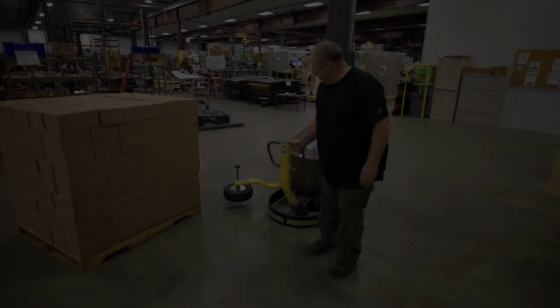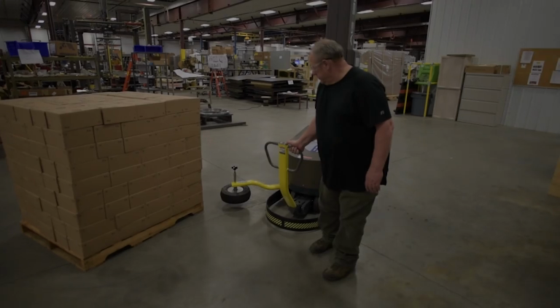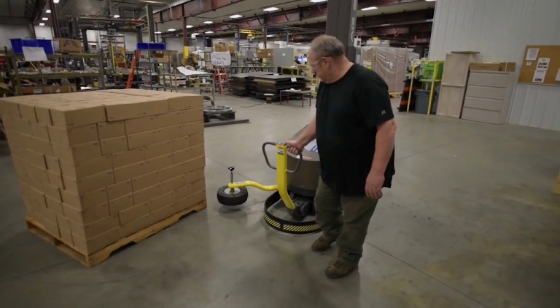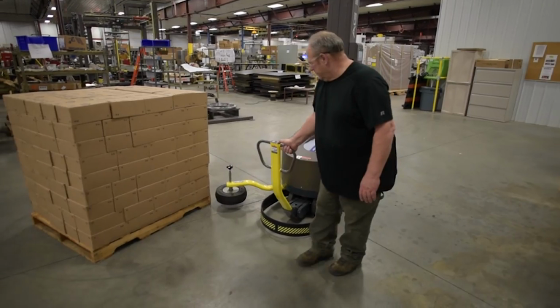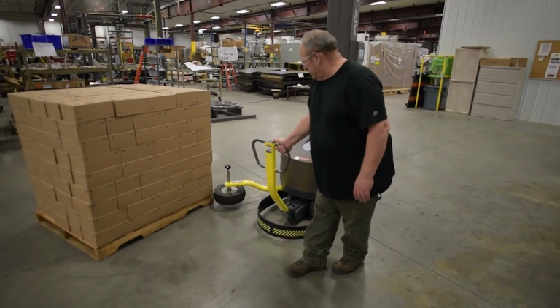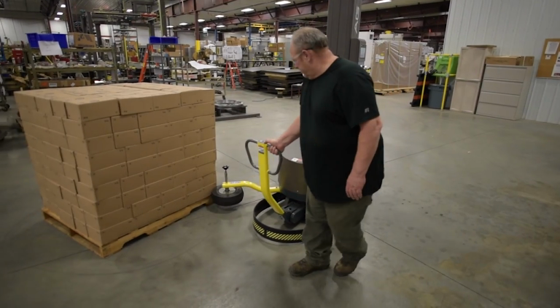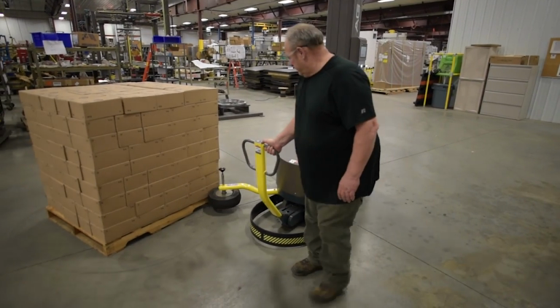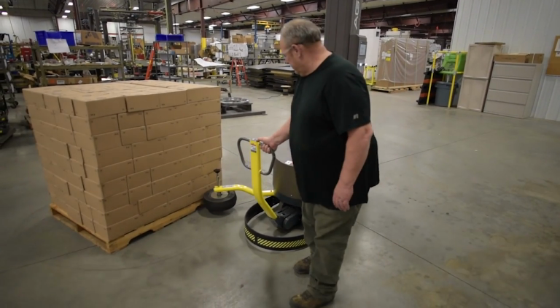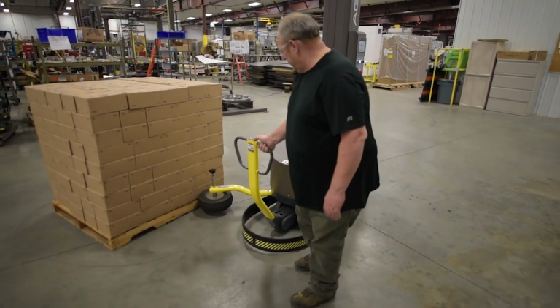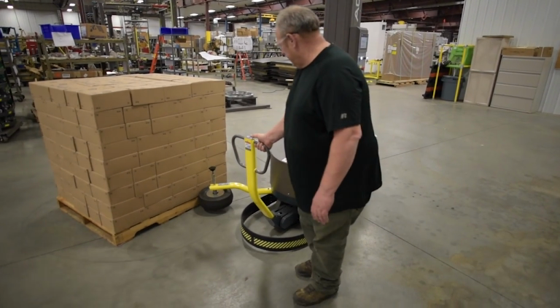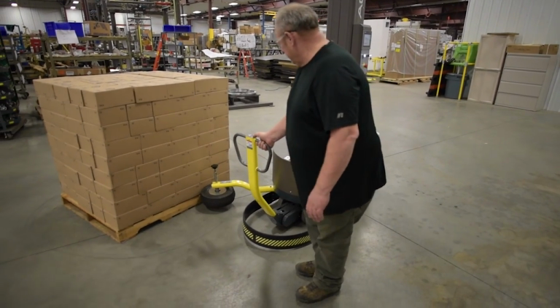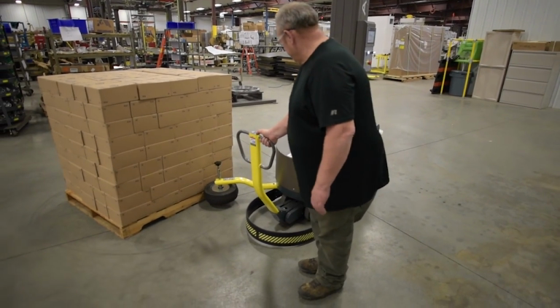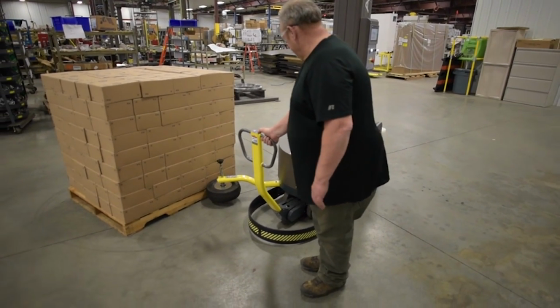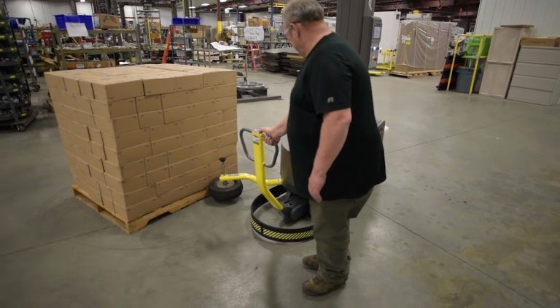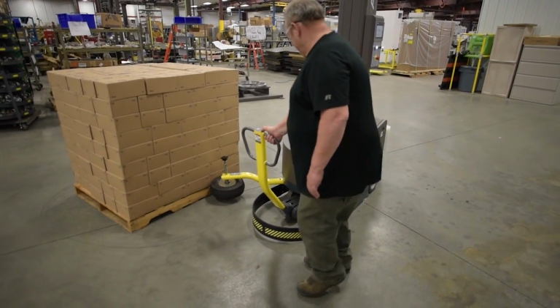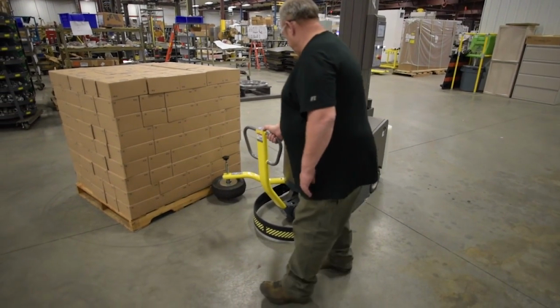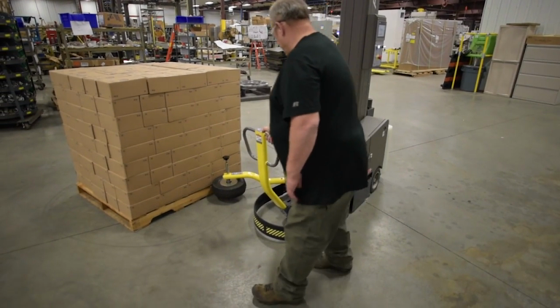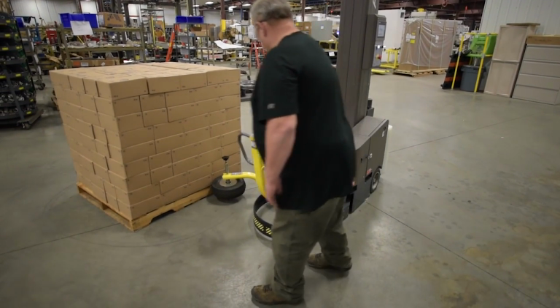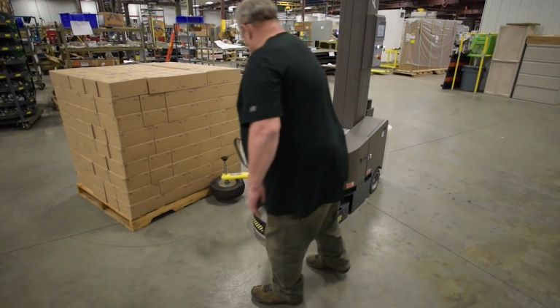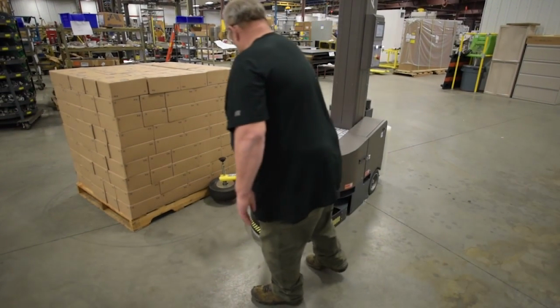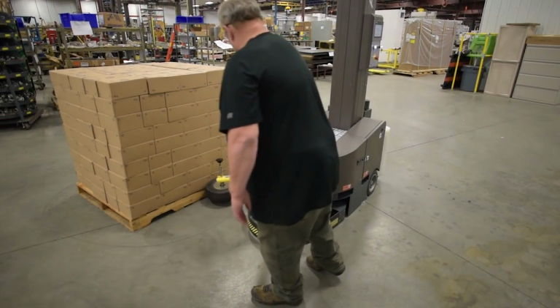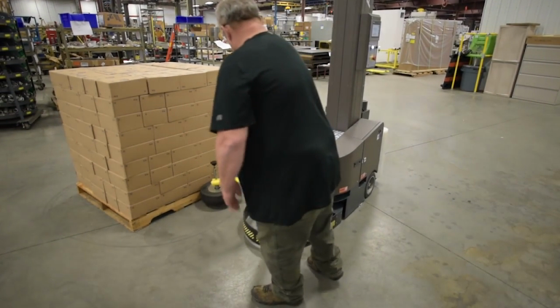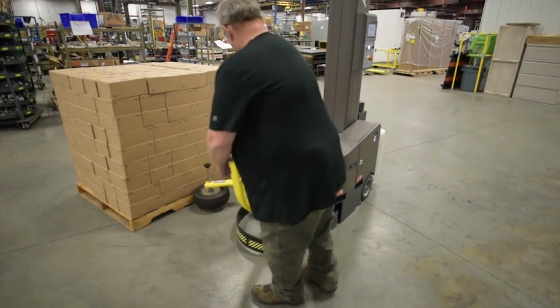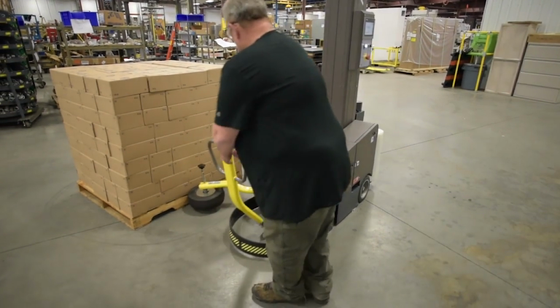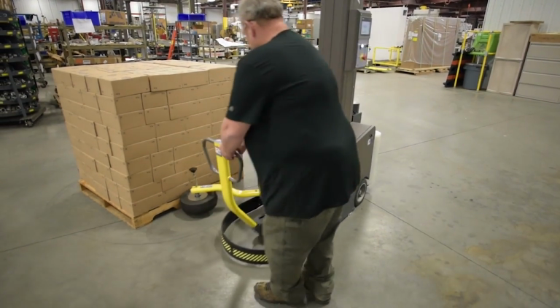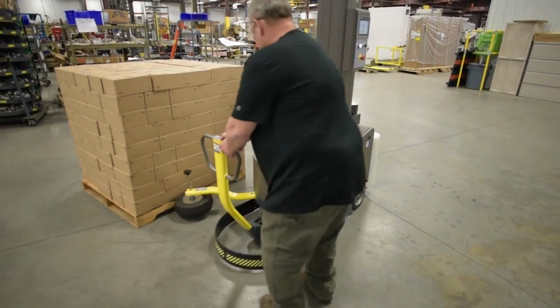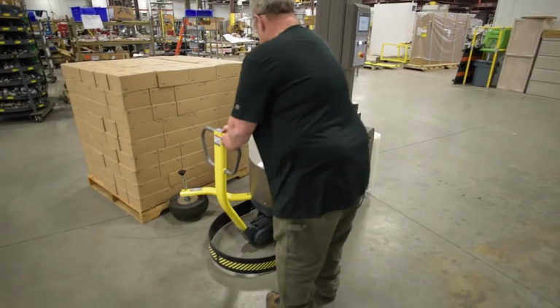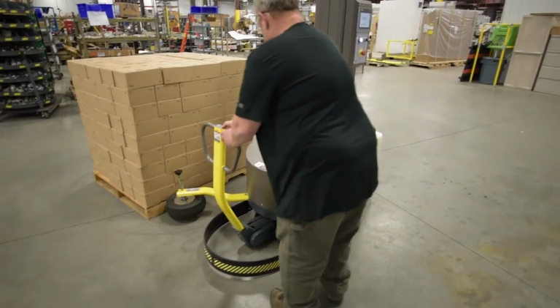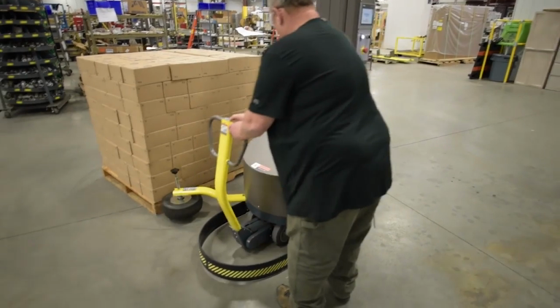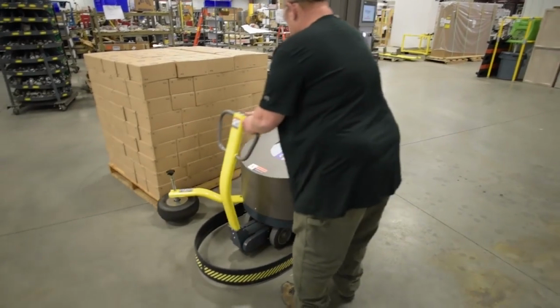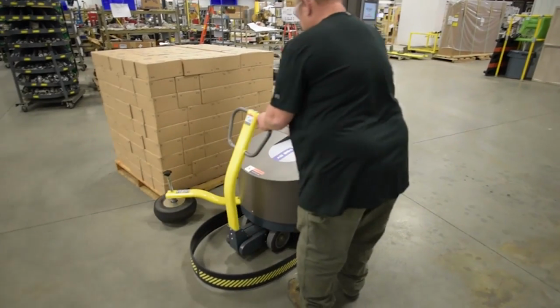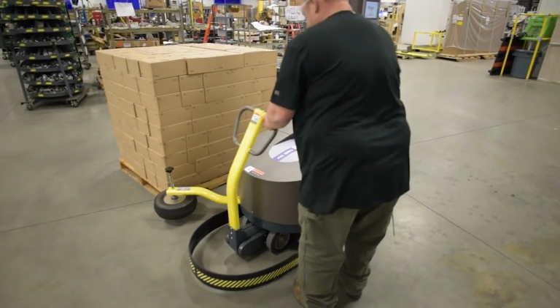Introducing the AG360 Wrapping Robot by Orion Packaging, the leader in stretch packaging technology.